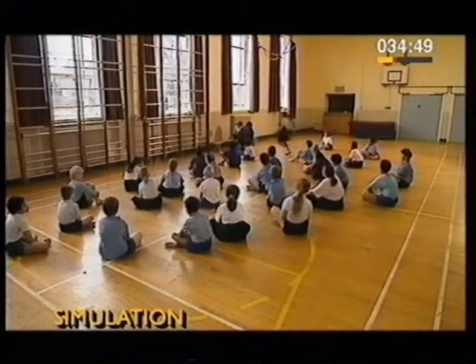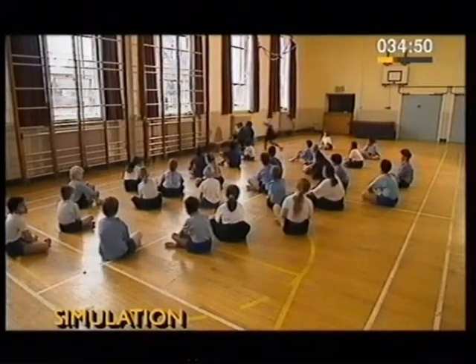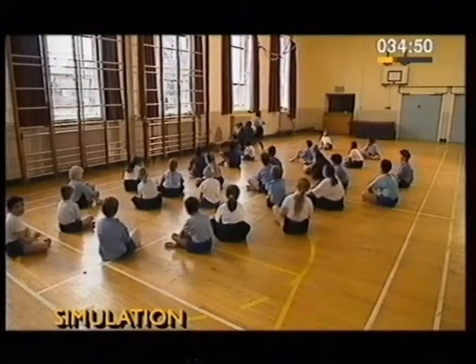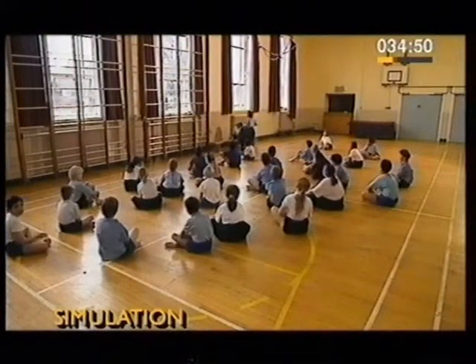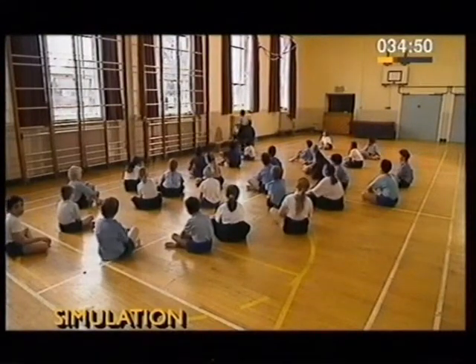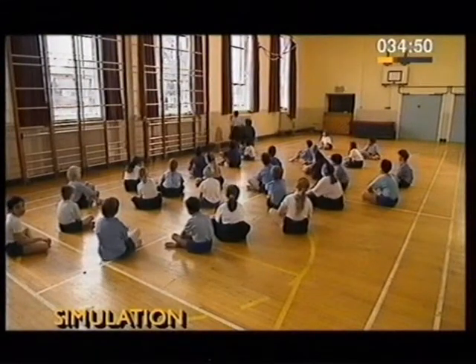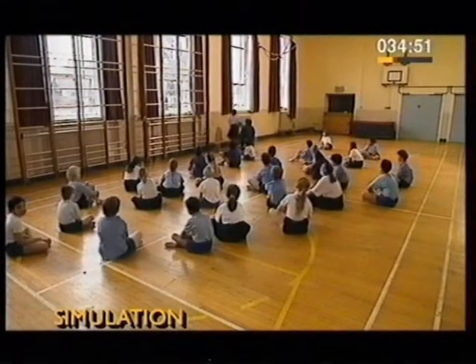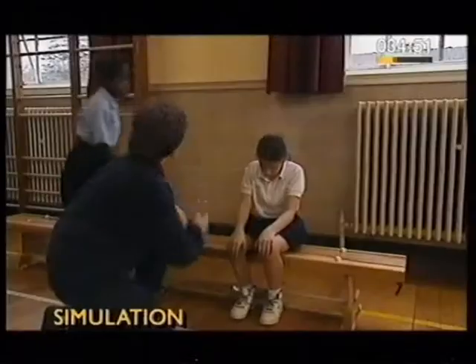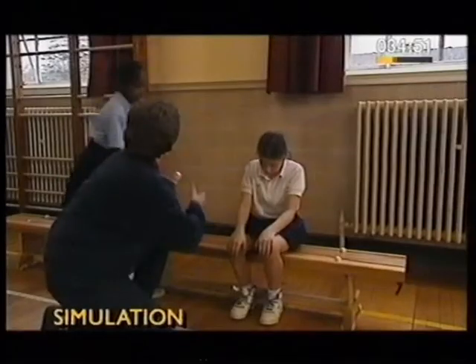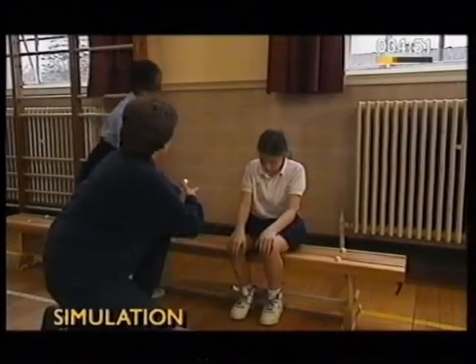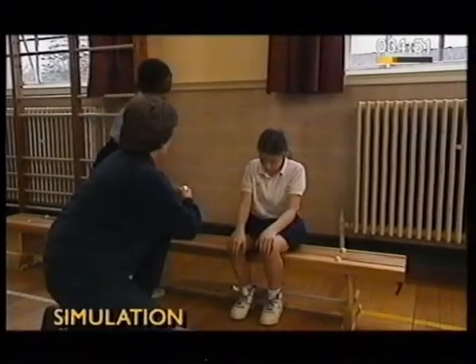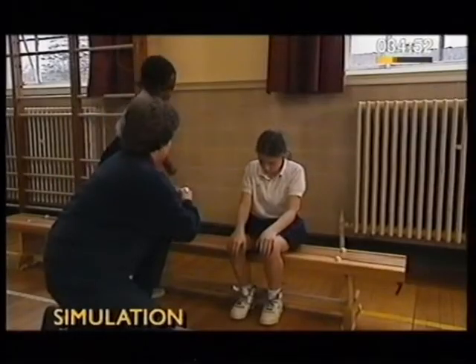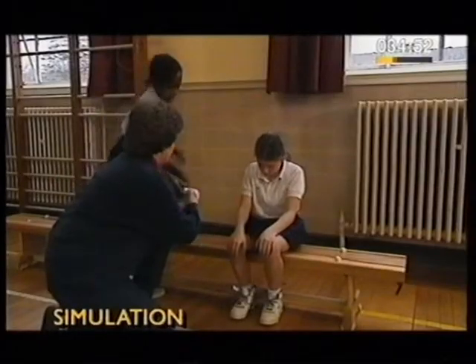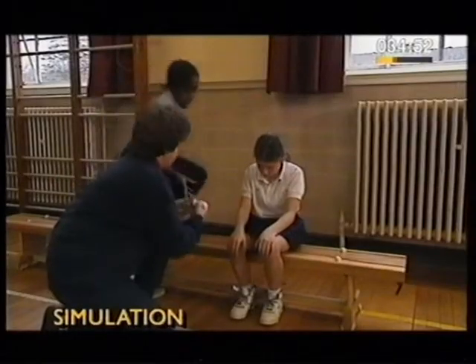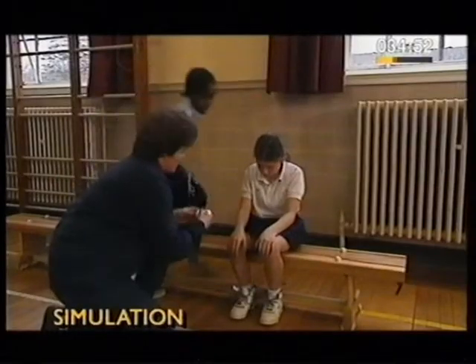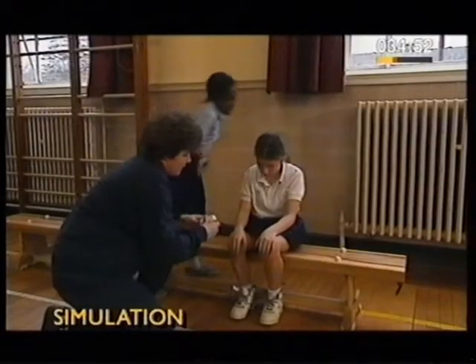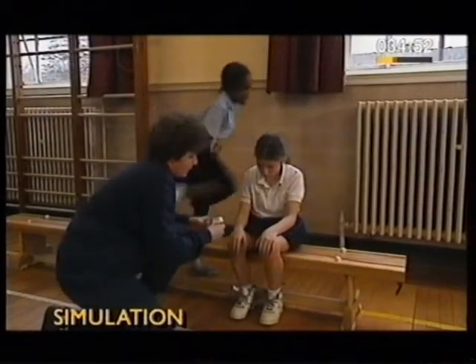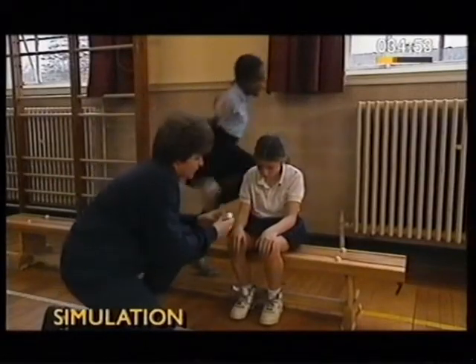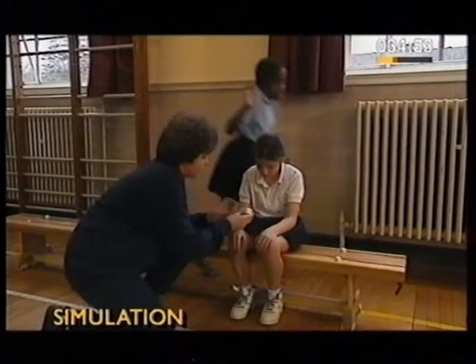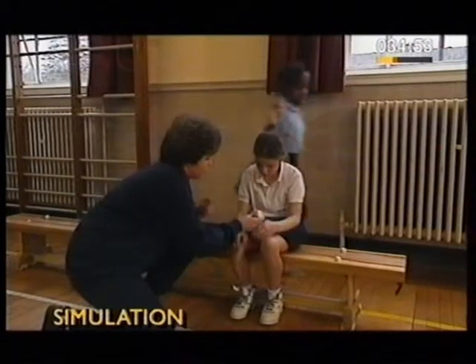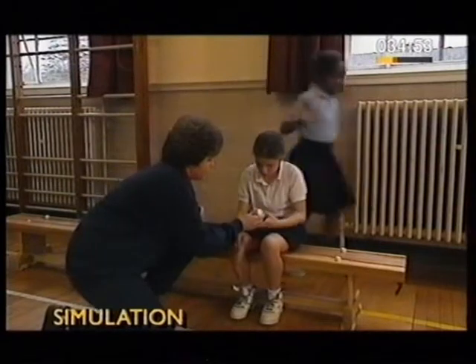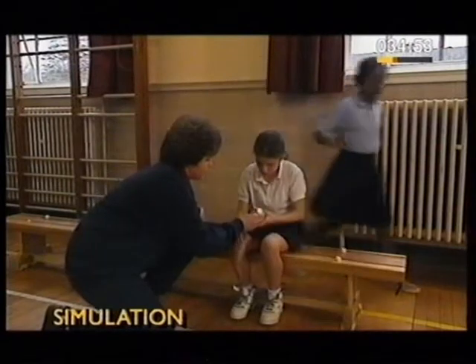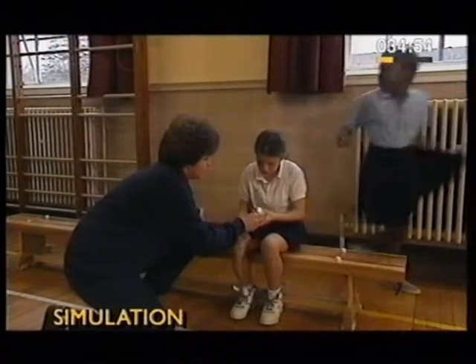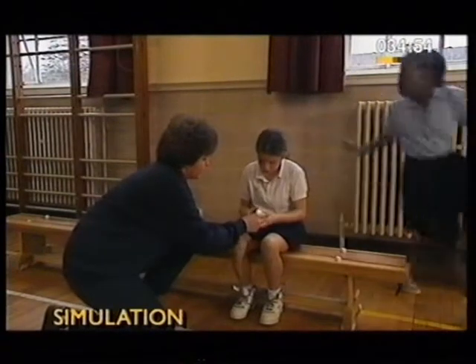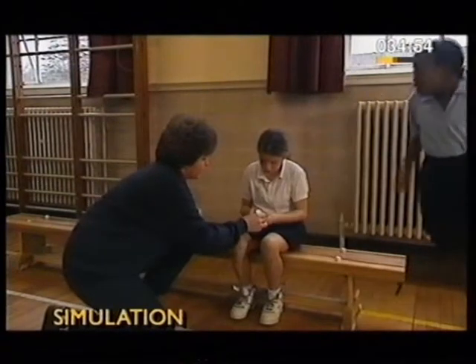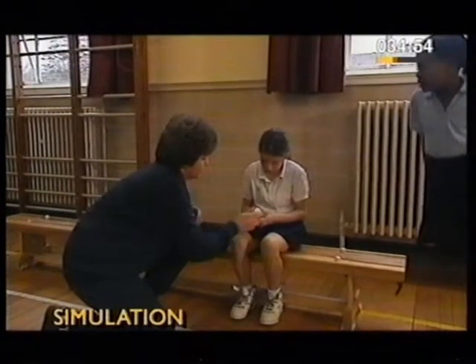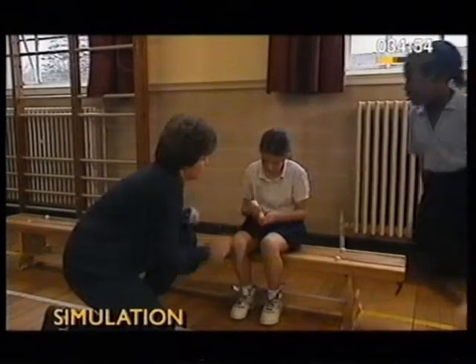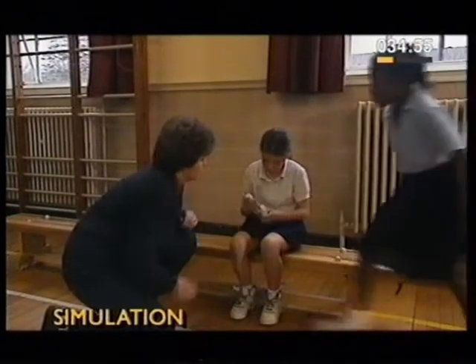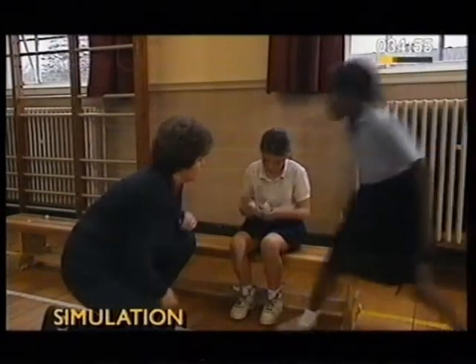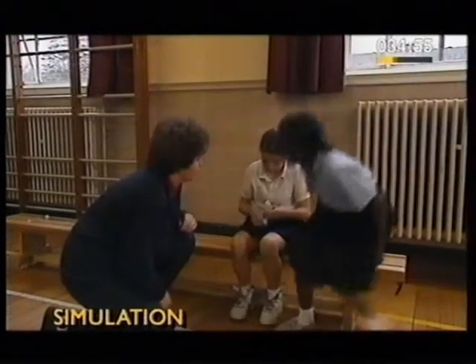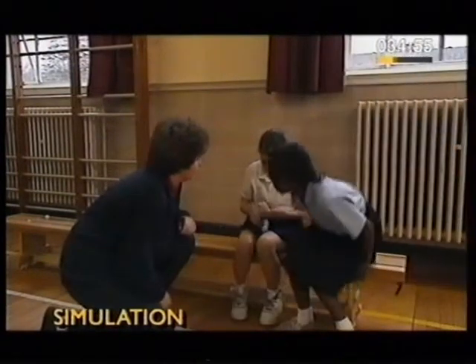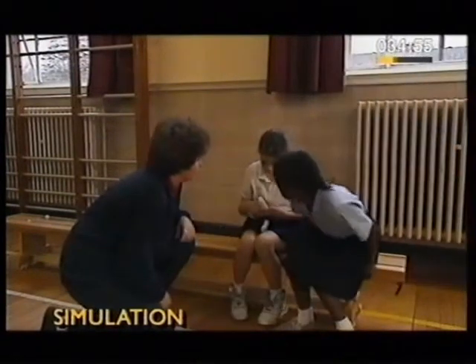So if you use an inhaler, it's a good idea to keep it close by in case of emergency.